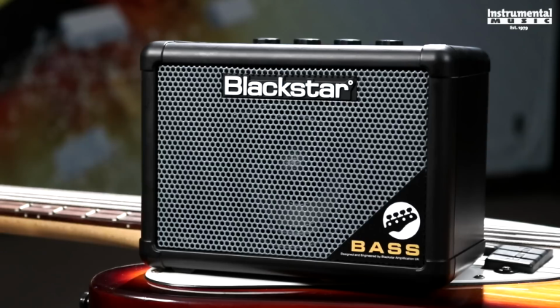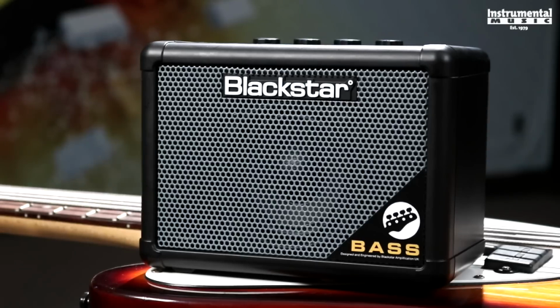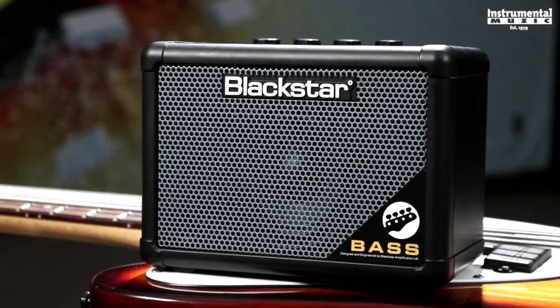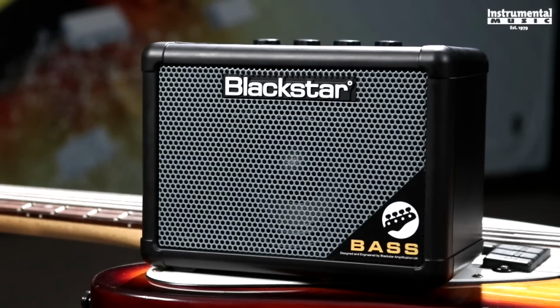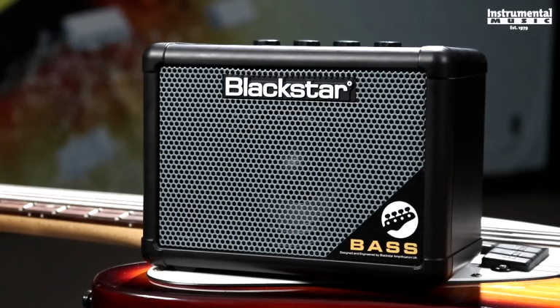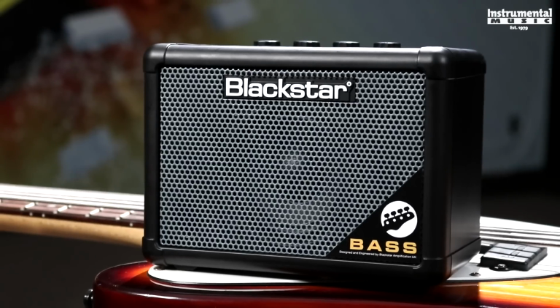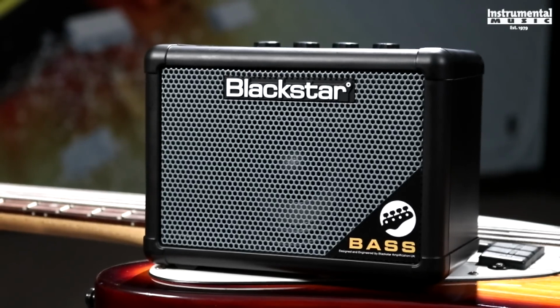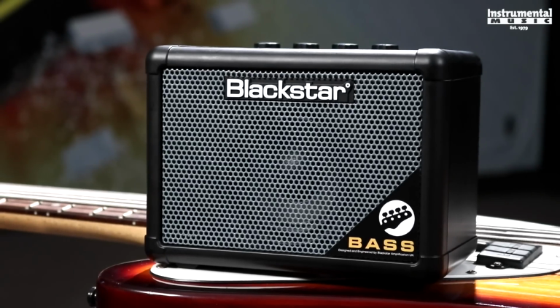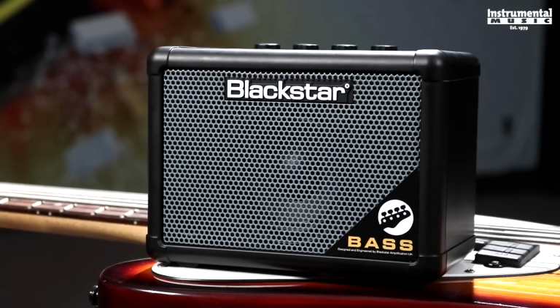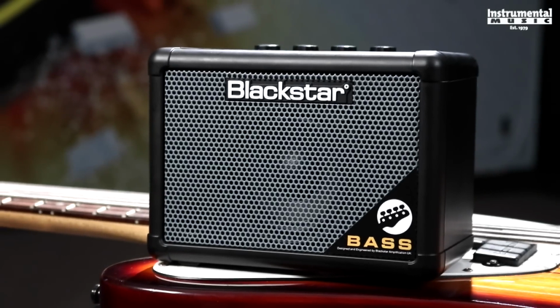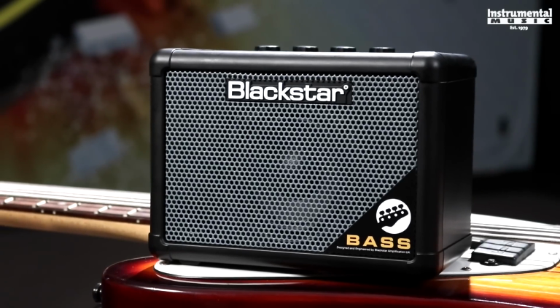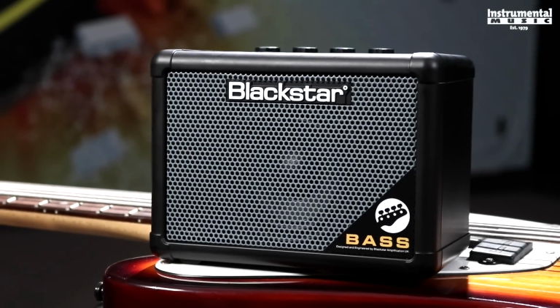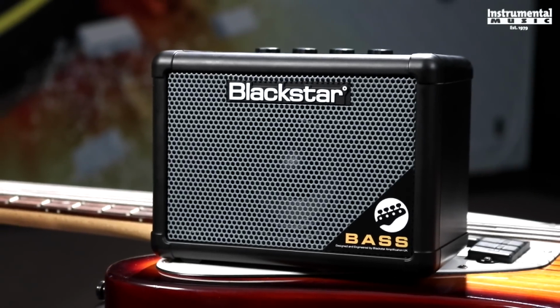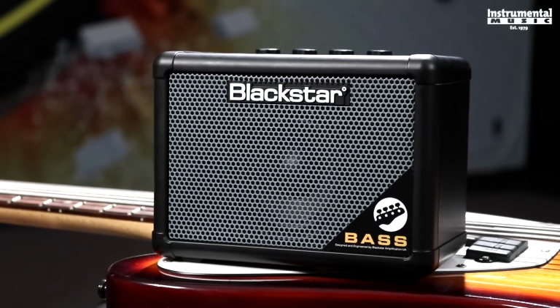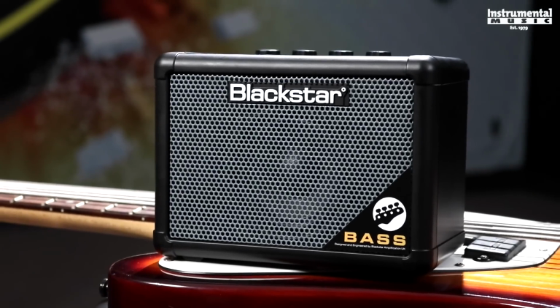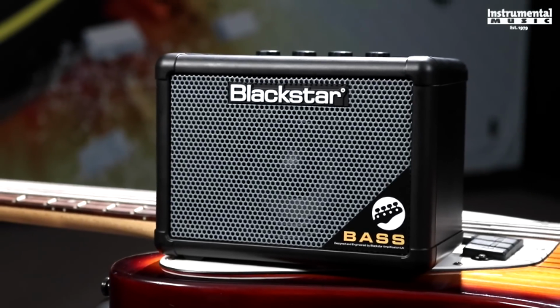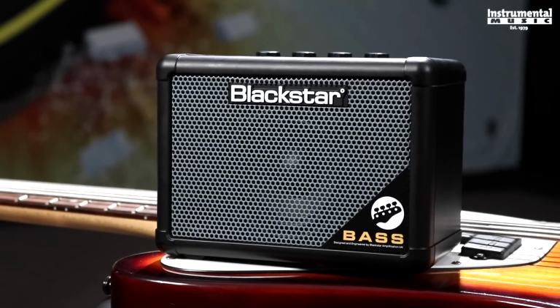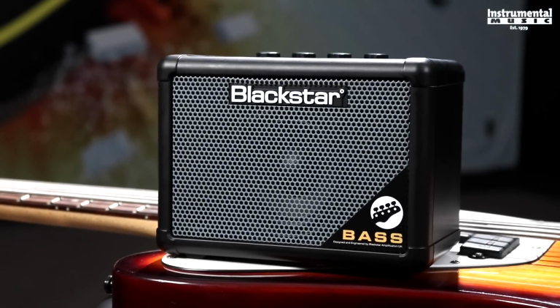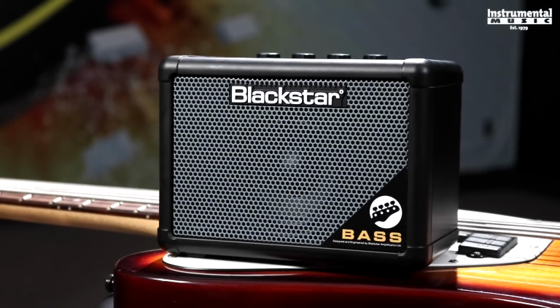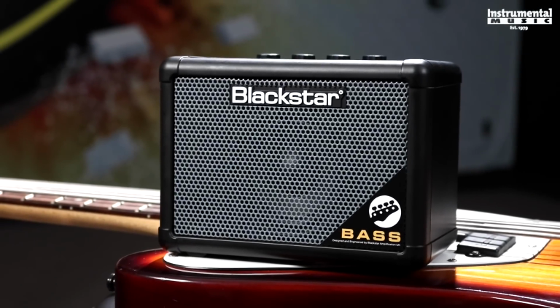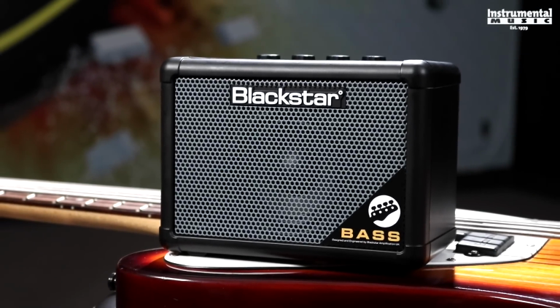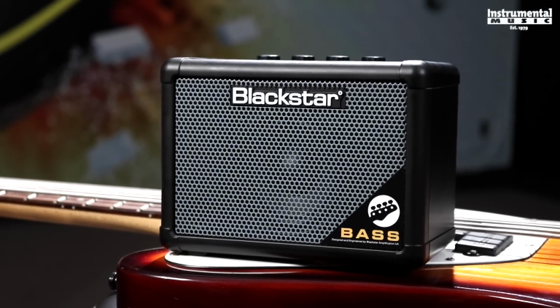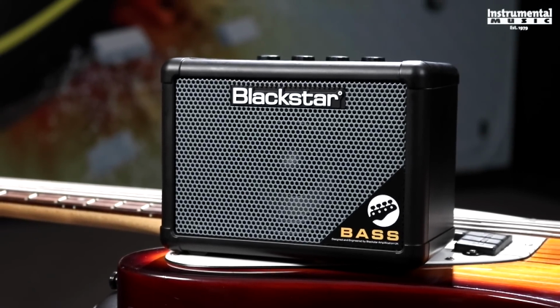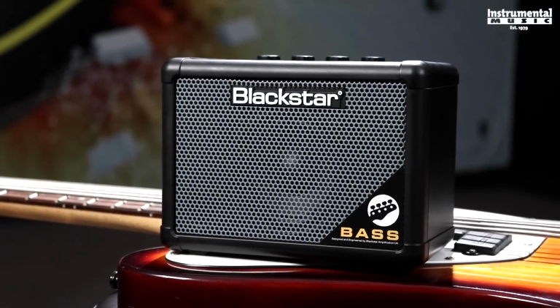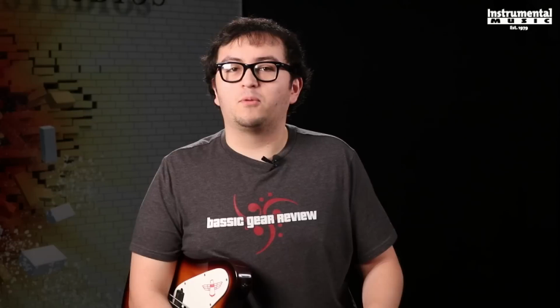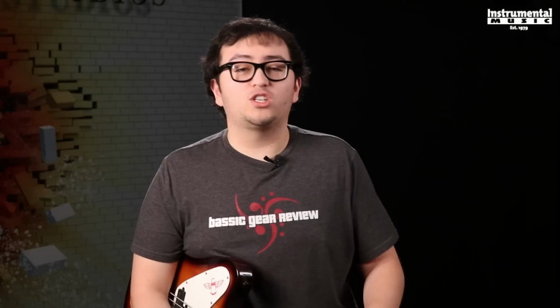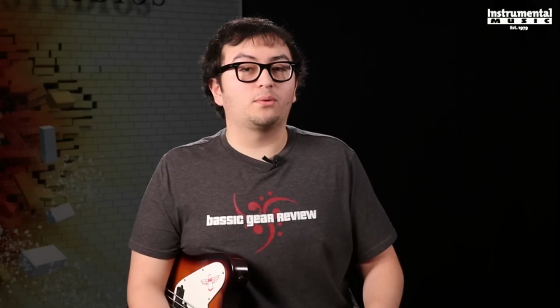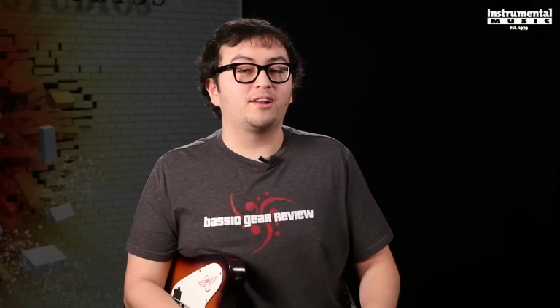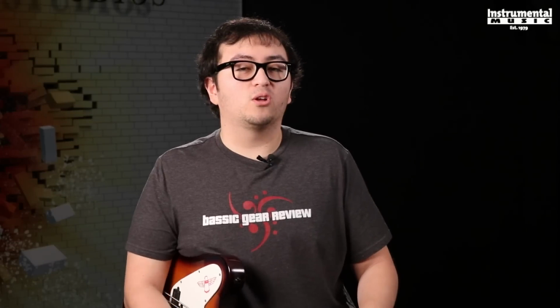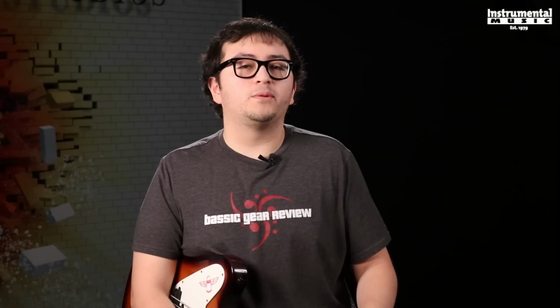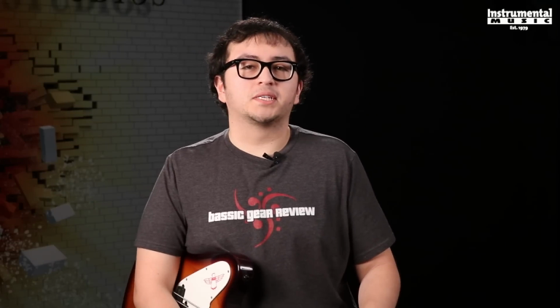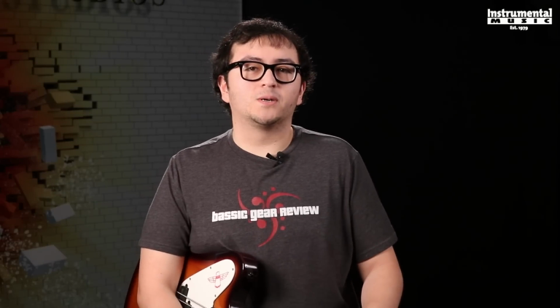To learn more about the Bass Fly or see the complete line of Blackstar products, visit blackstaramps.com or check one out at your local music store.